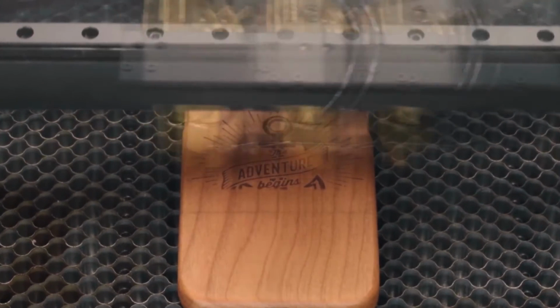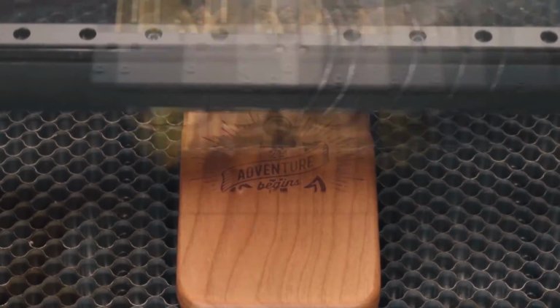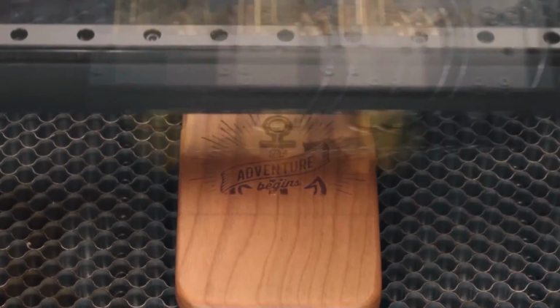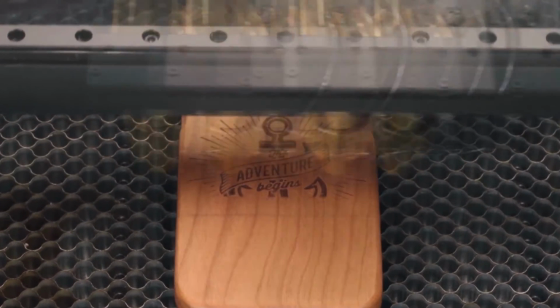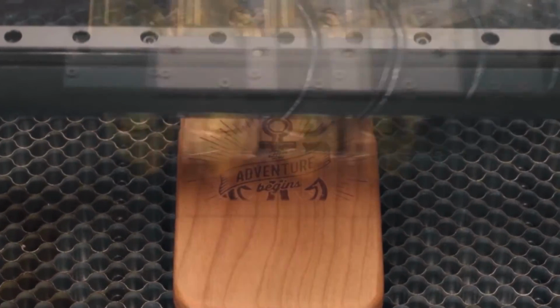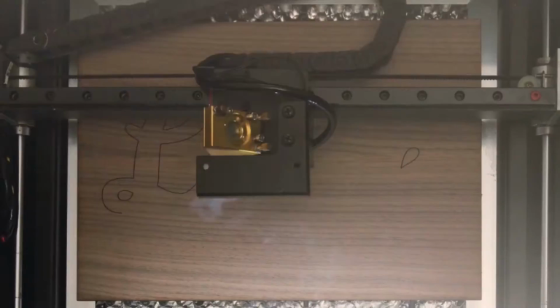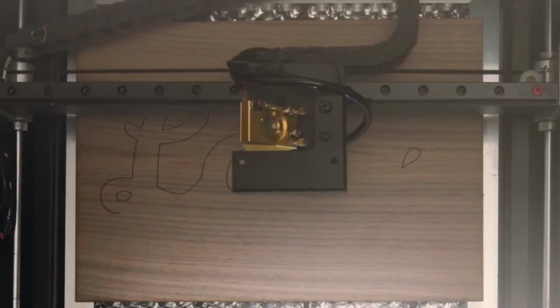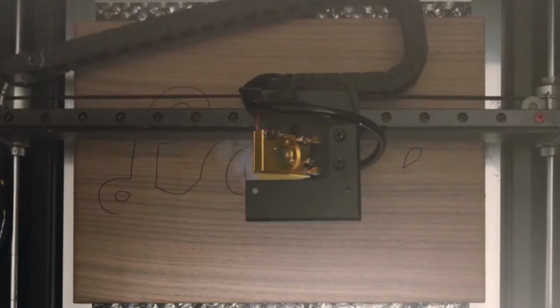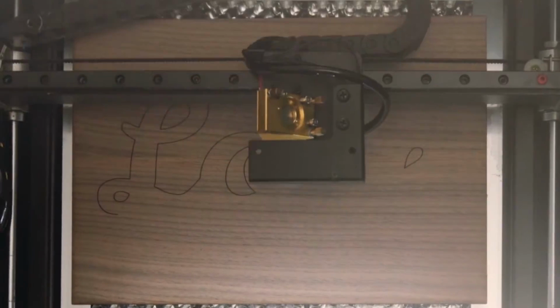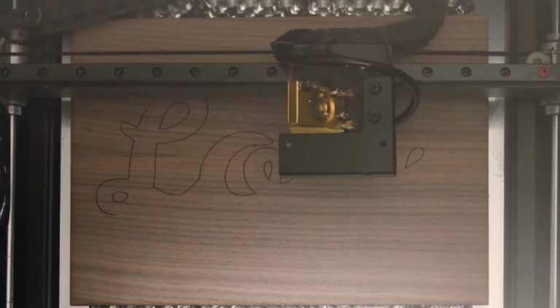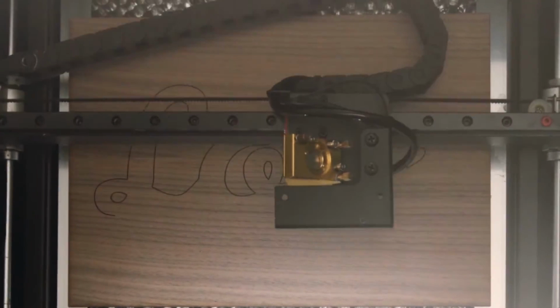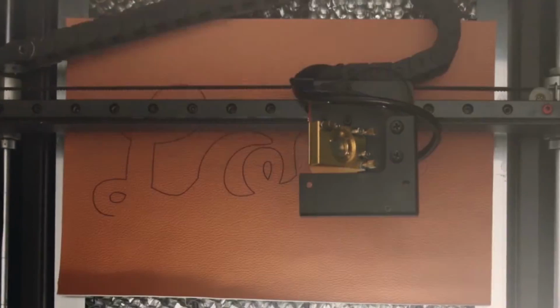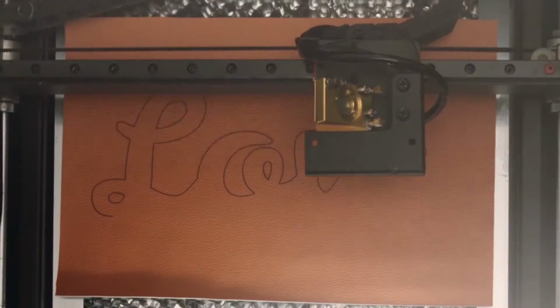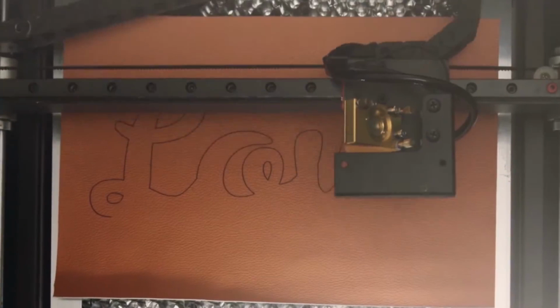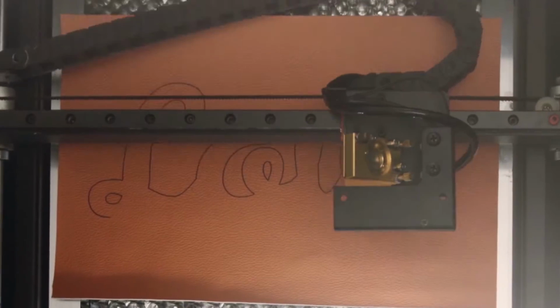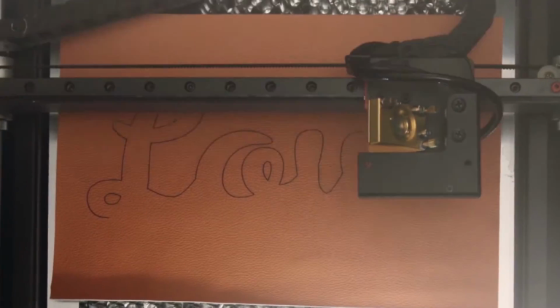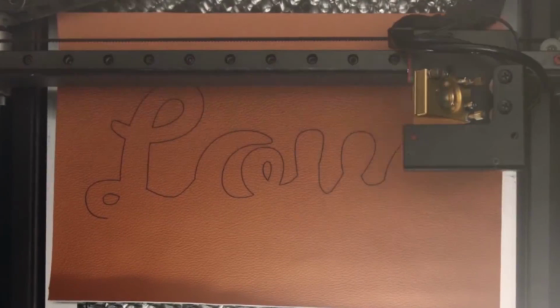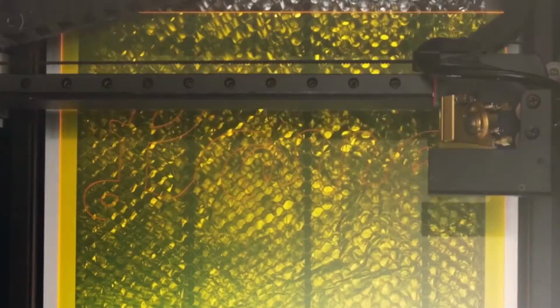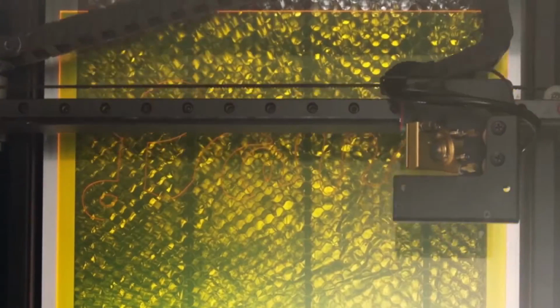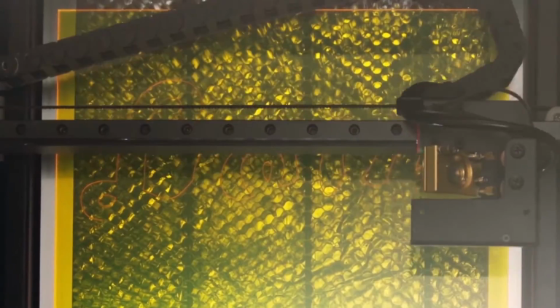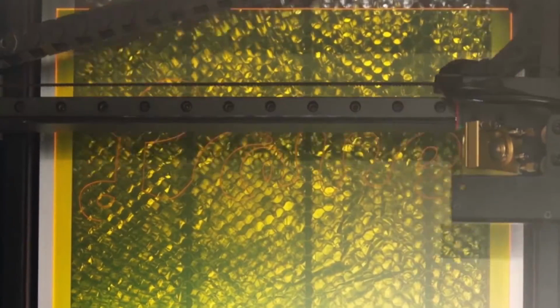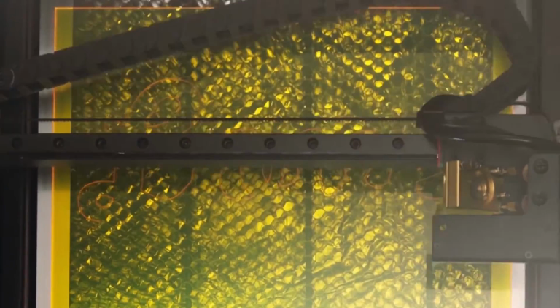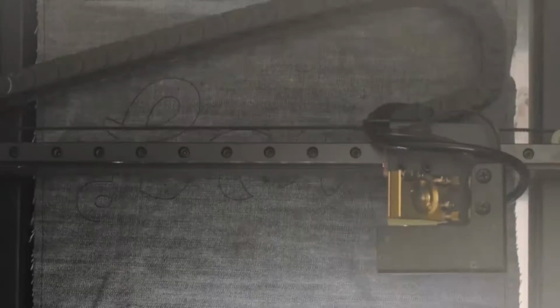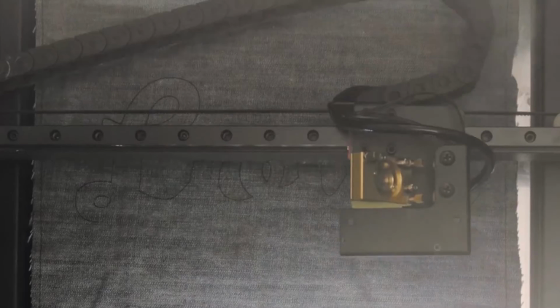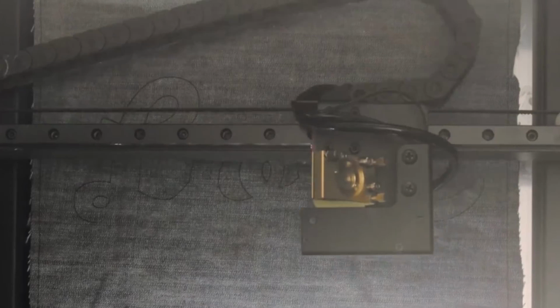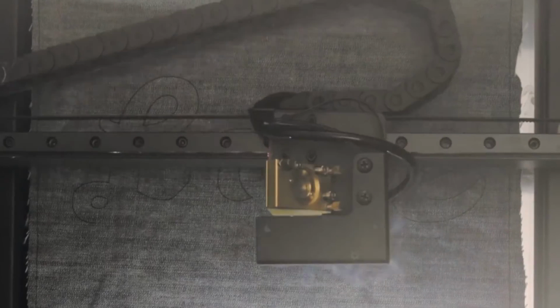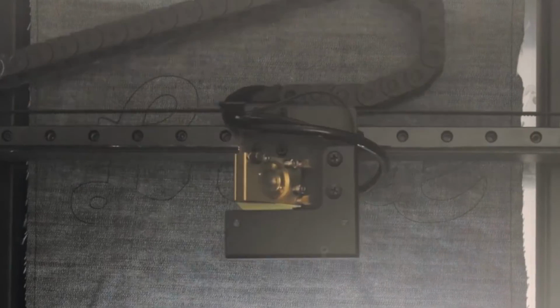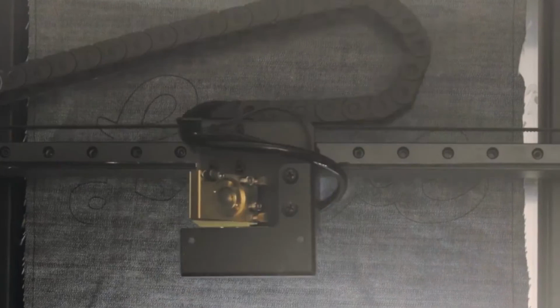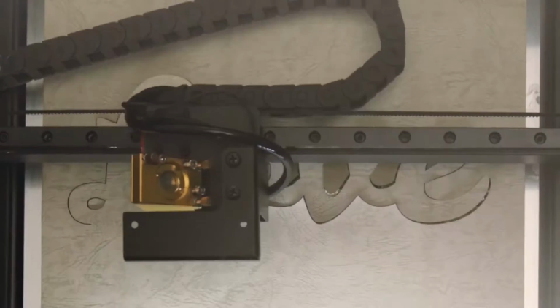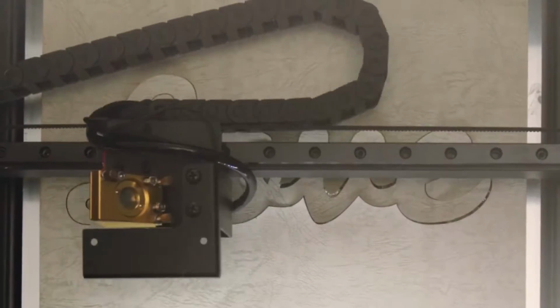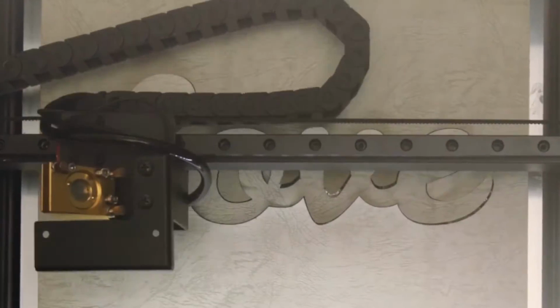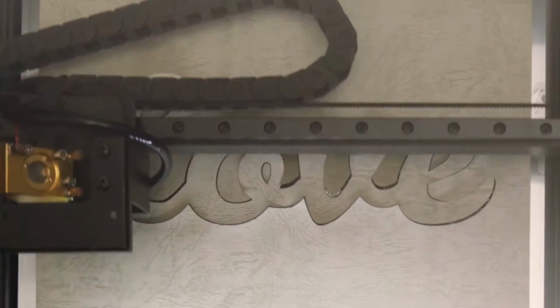BMO engraves wood, leather, acrylic, and hundreds of materials.